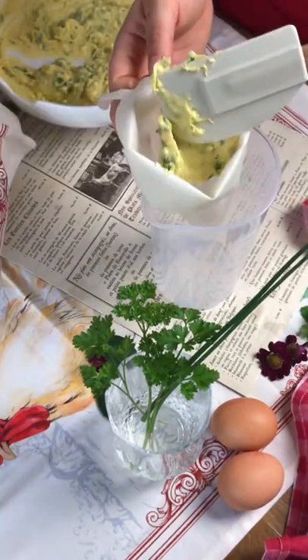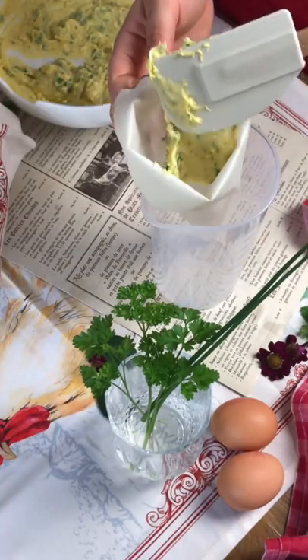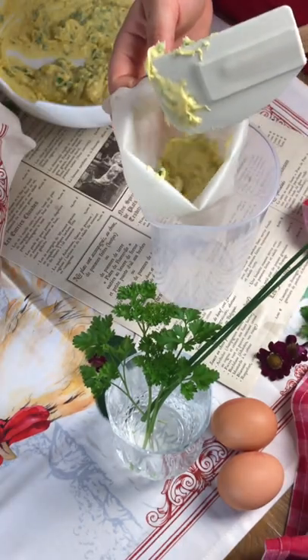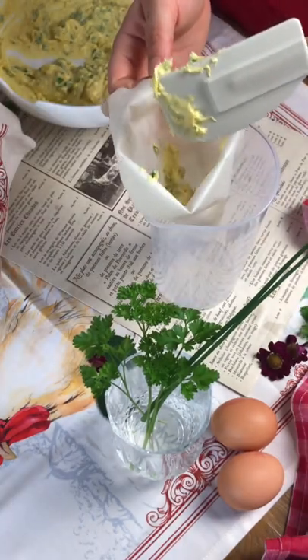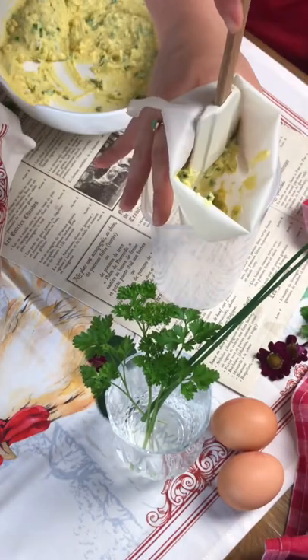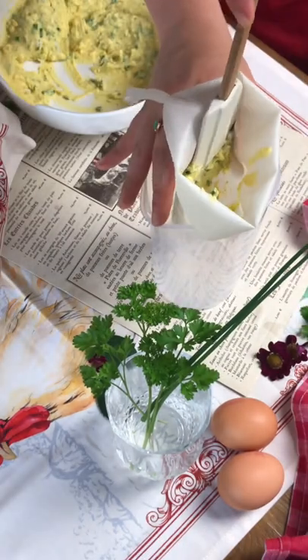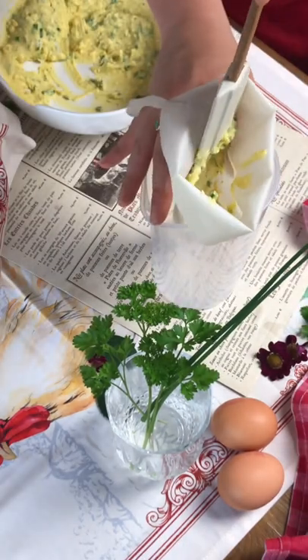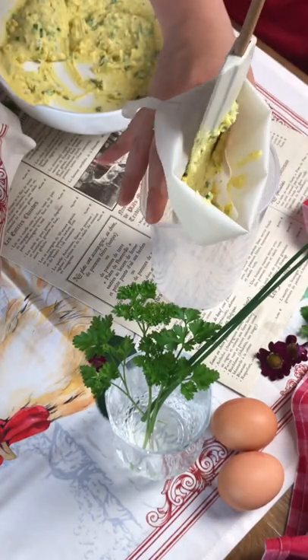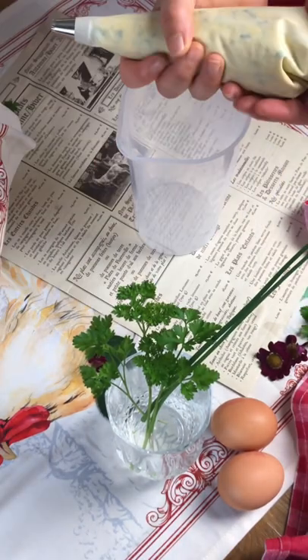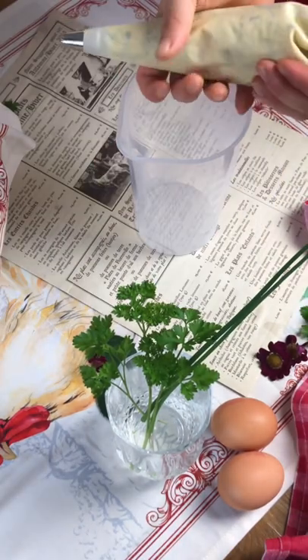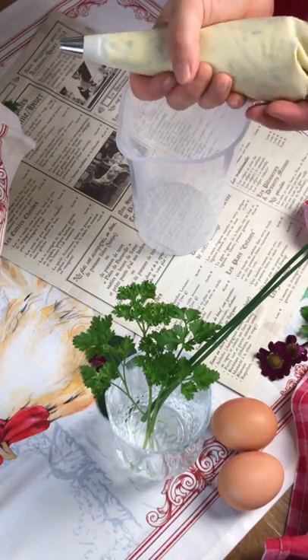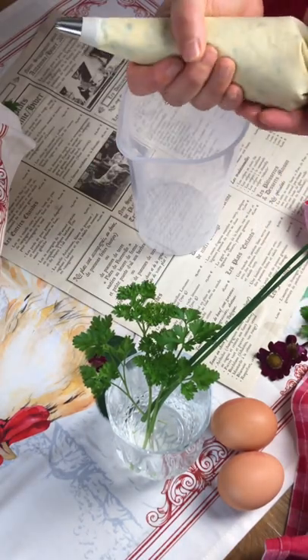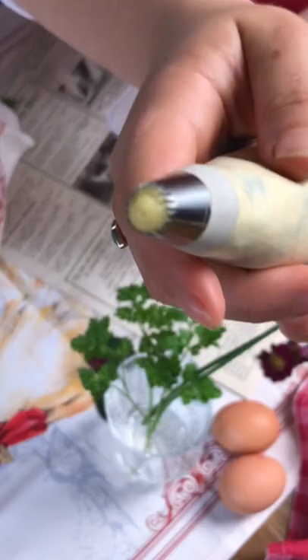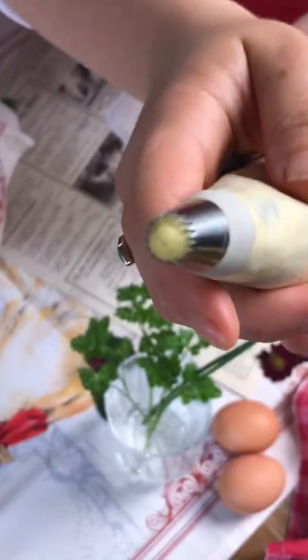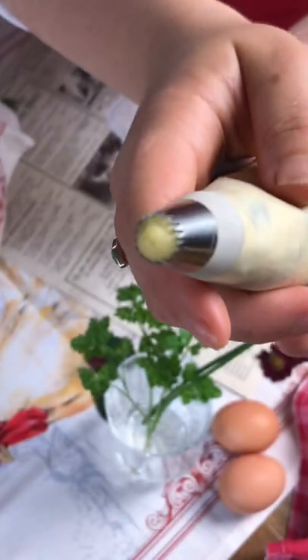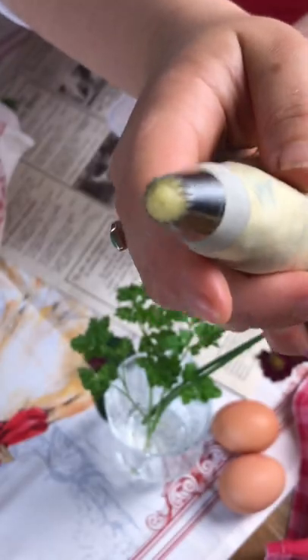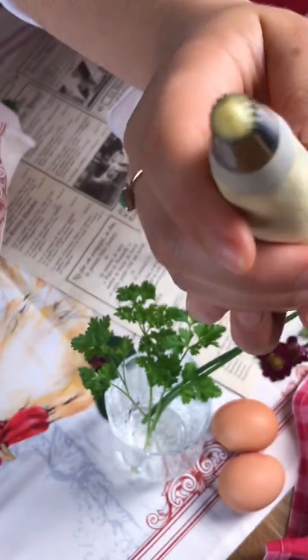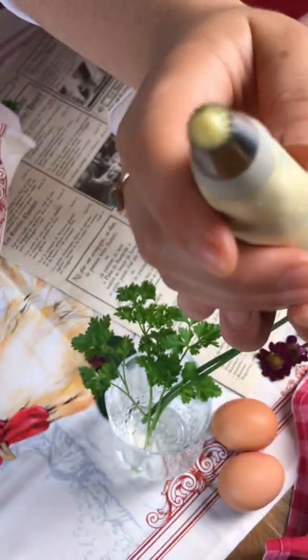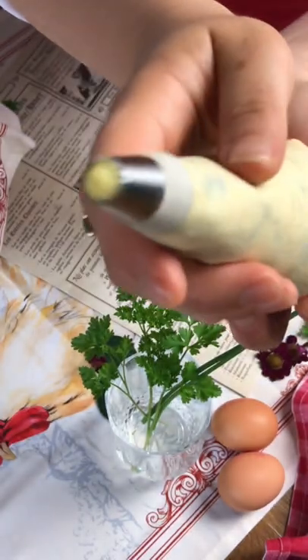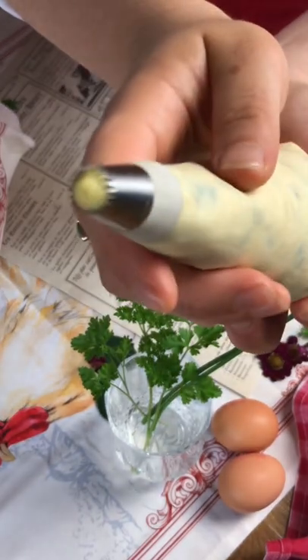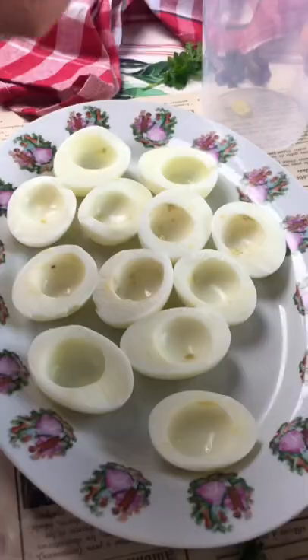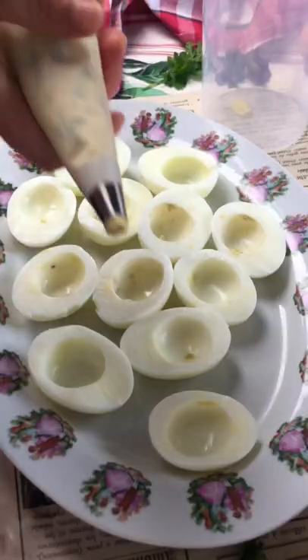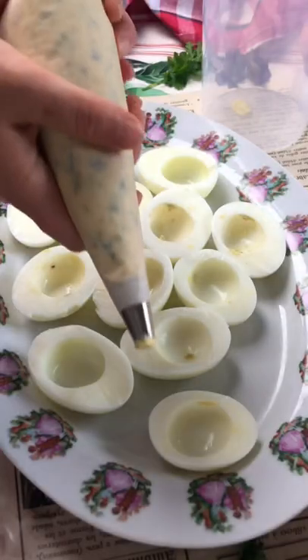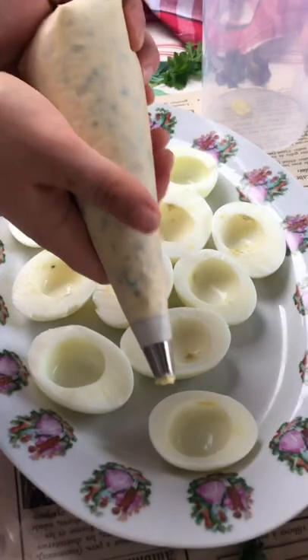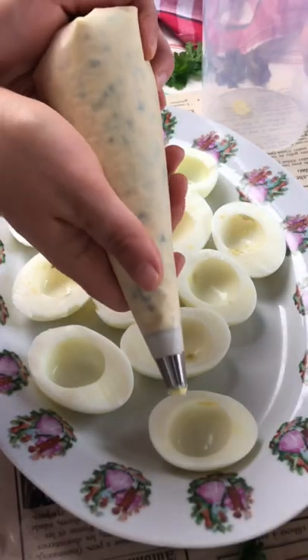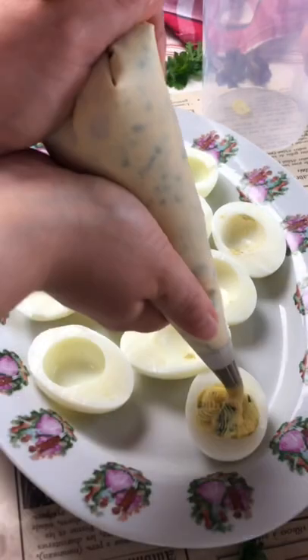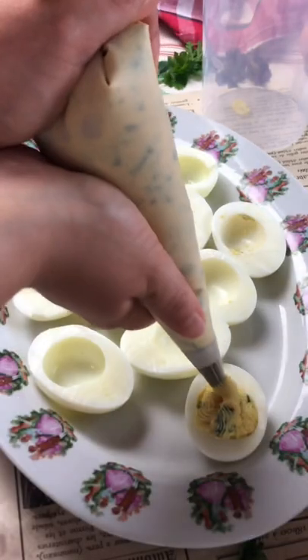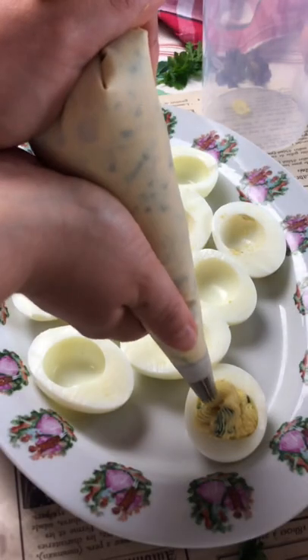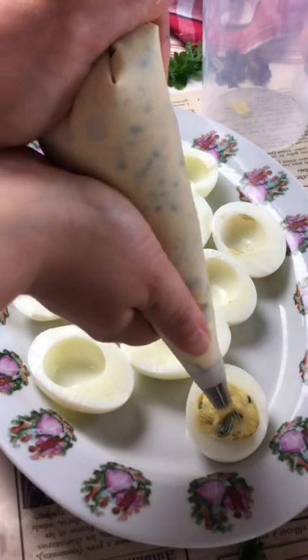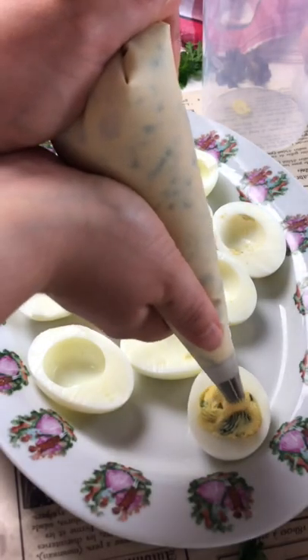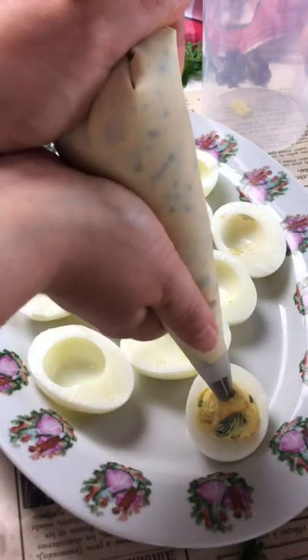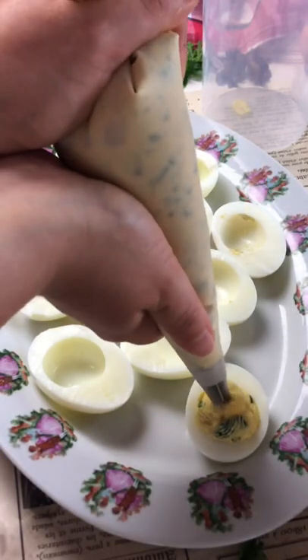Now you can put the mixture in a piping bag, or you can garnish the egg whites with a spoon.